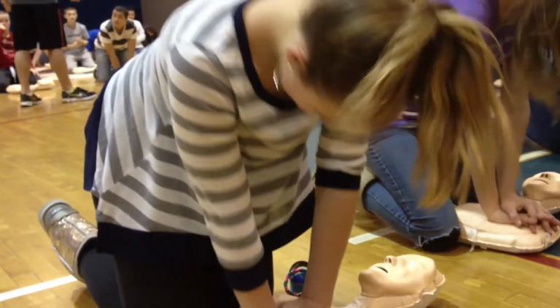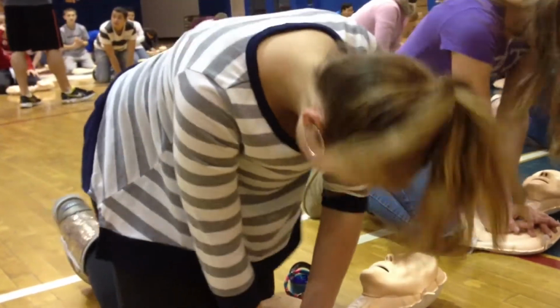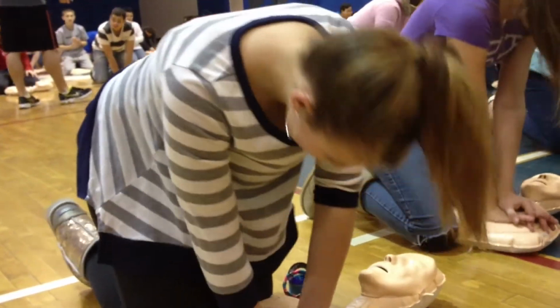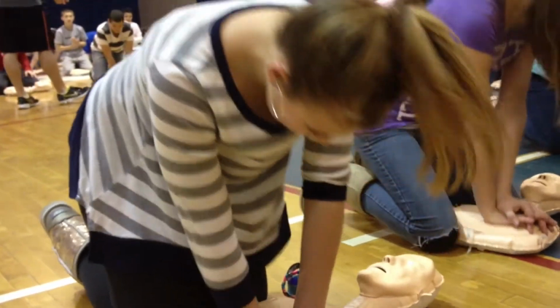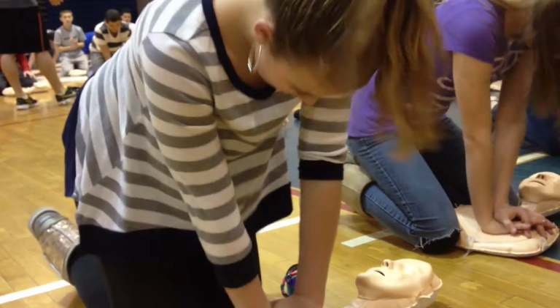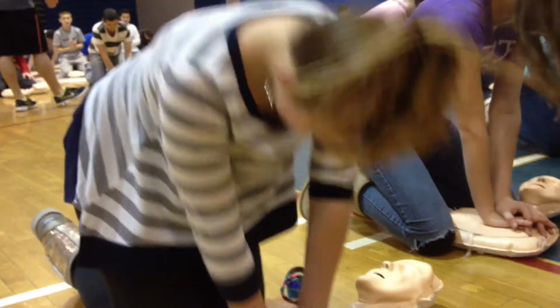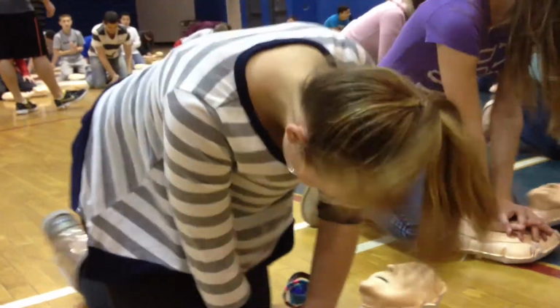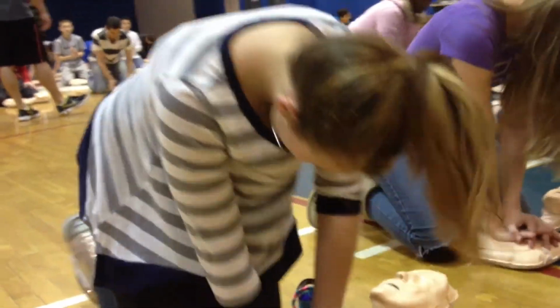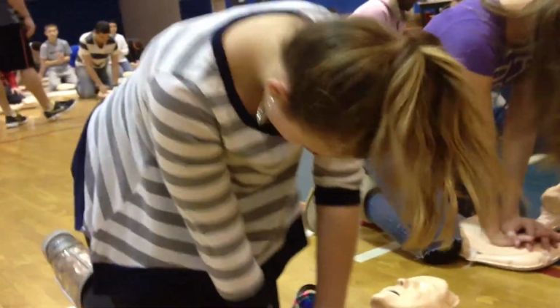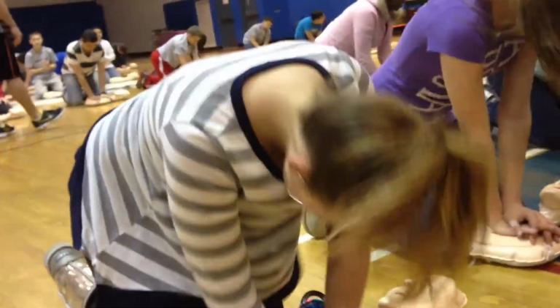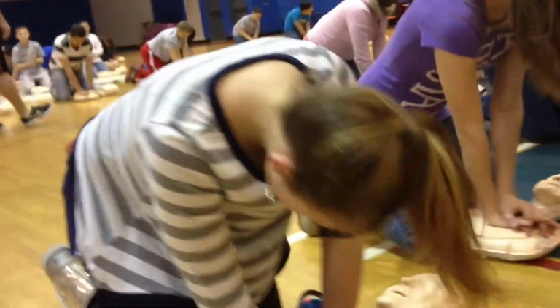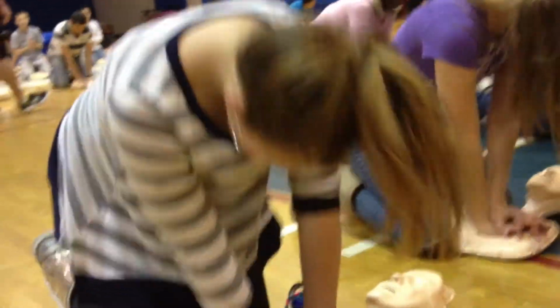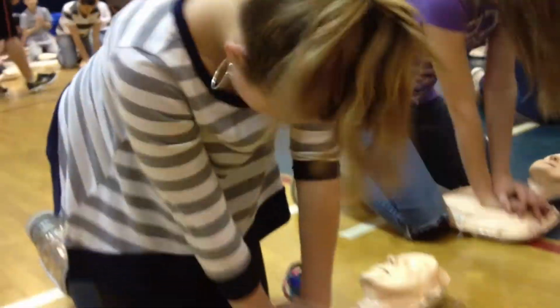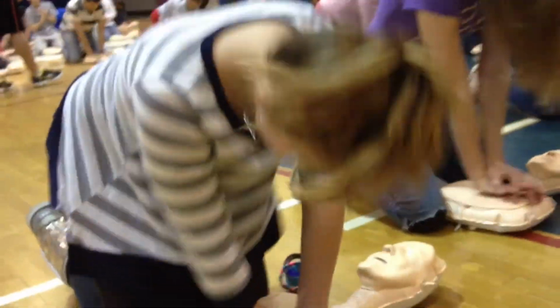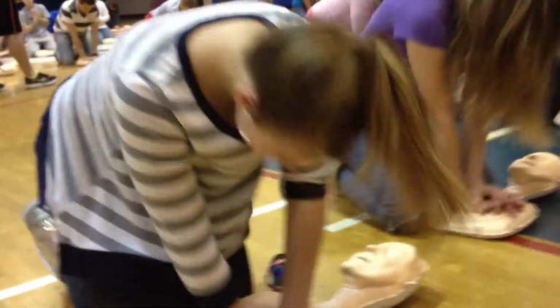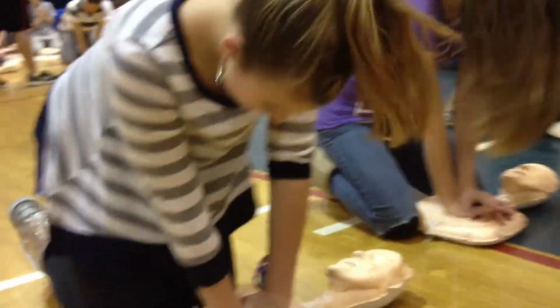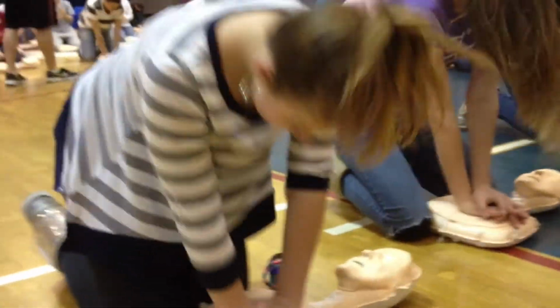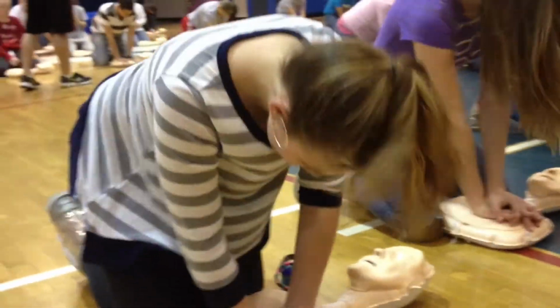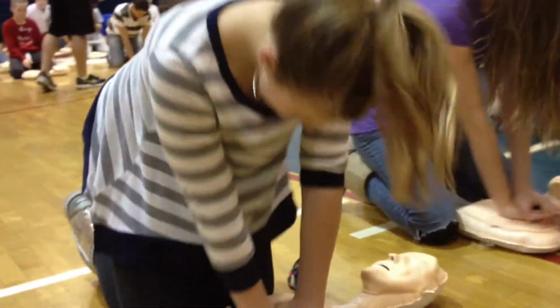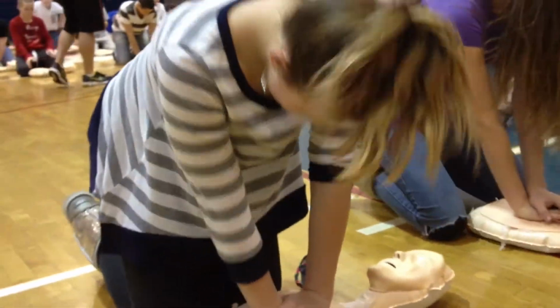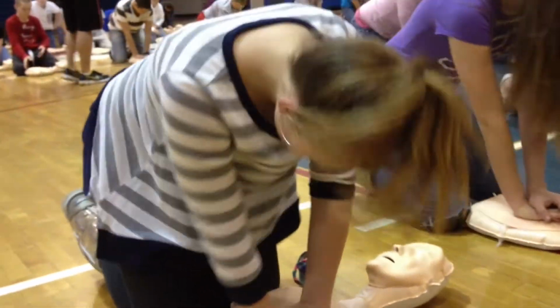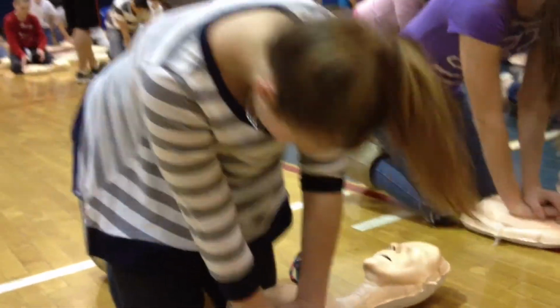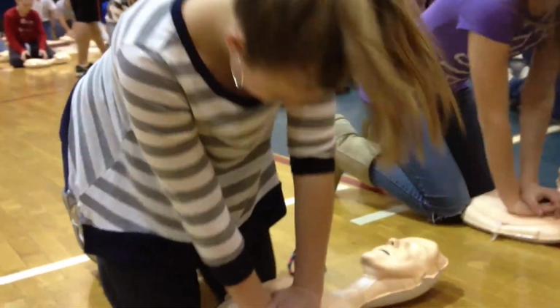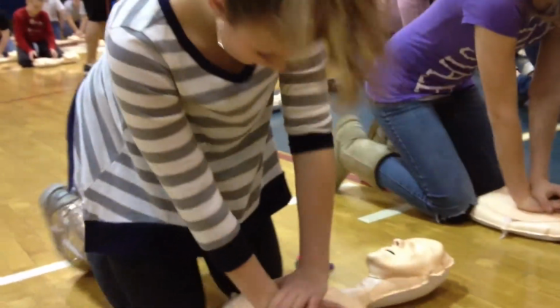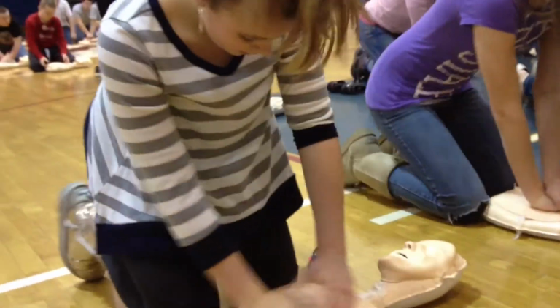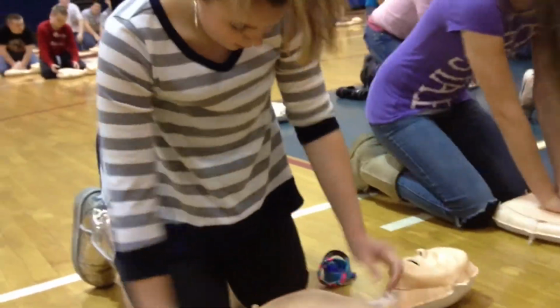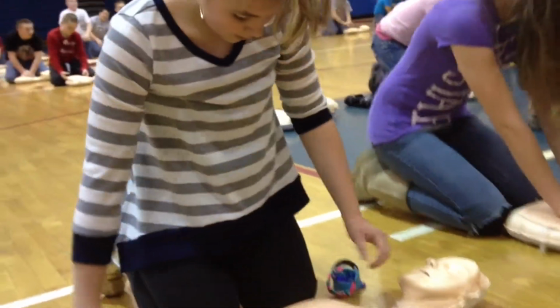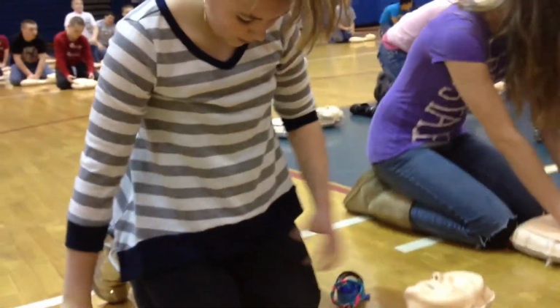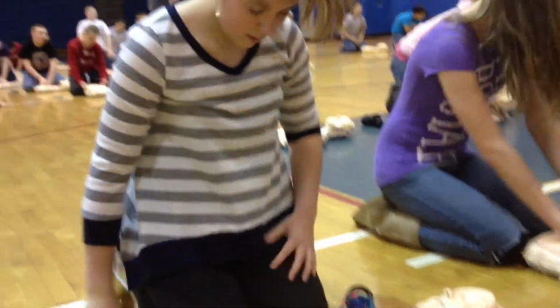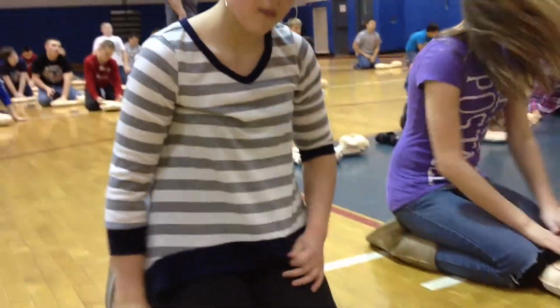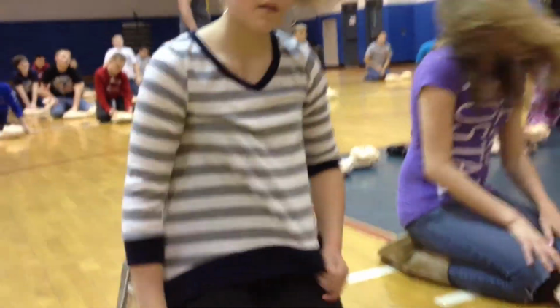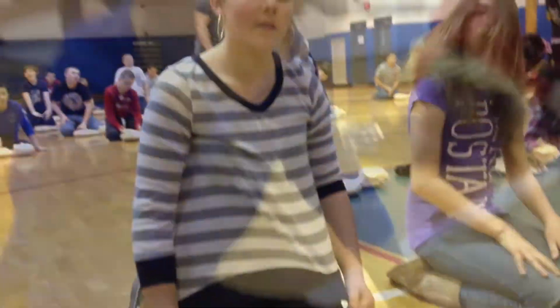Mini Annie clicks to let the students know that they are giving the right amount of compression, and in the end, lifesaving and teaching others to do the same appears to be taking effect.